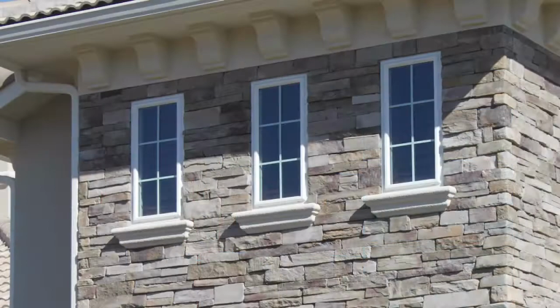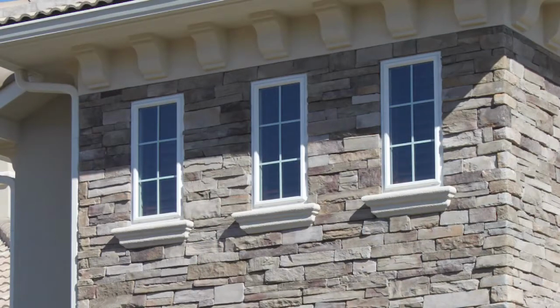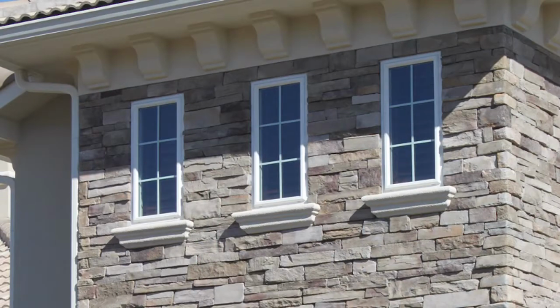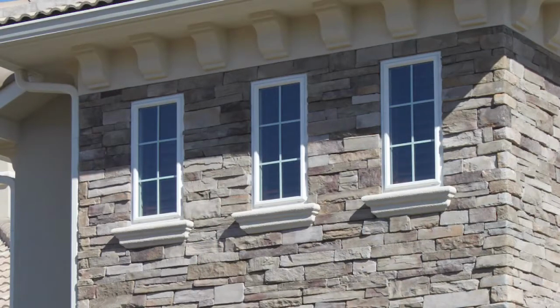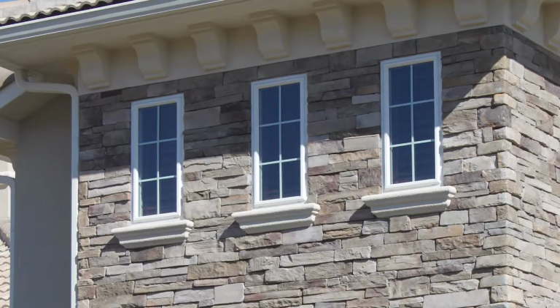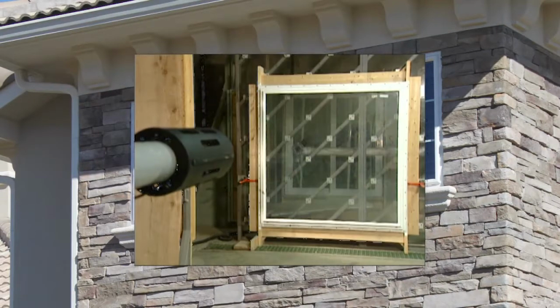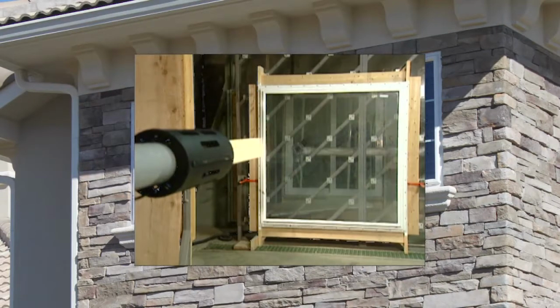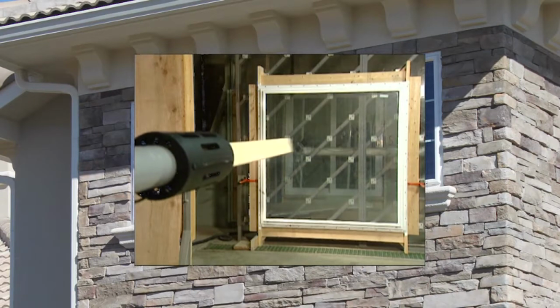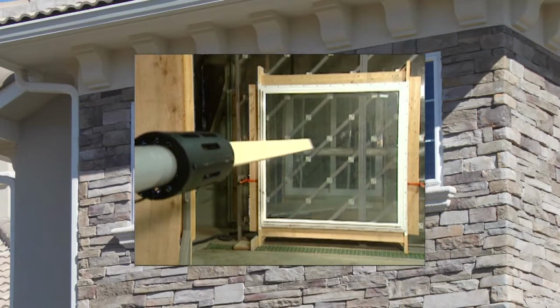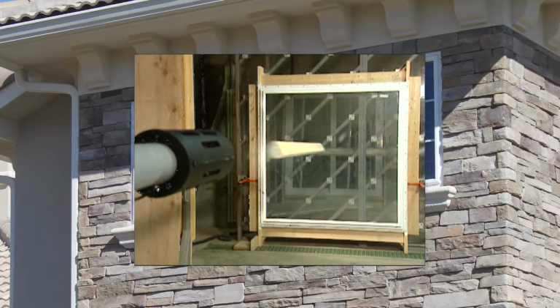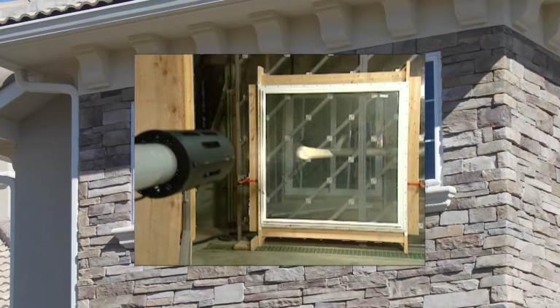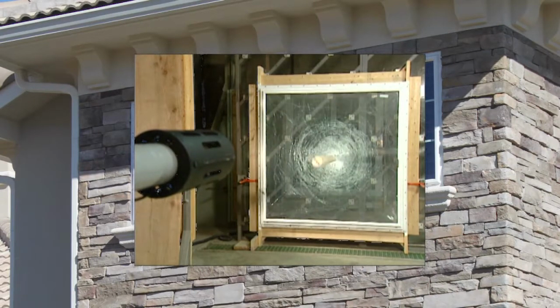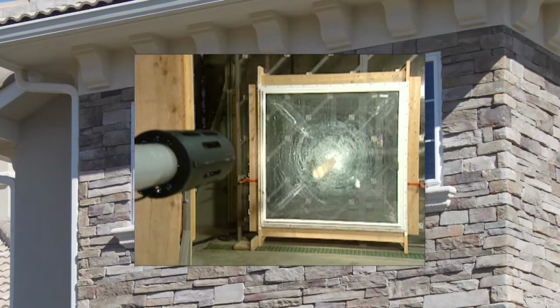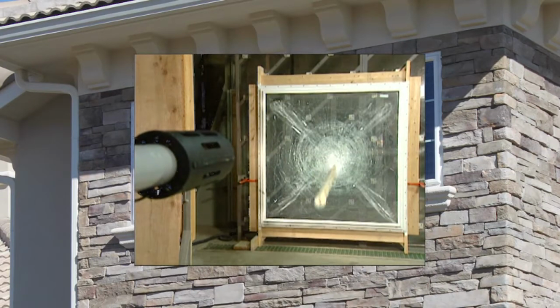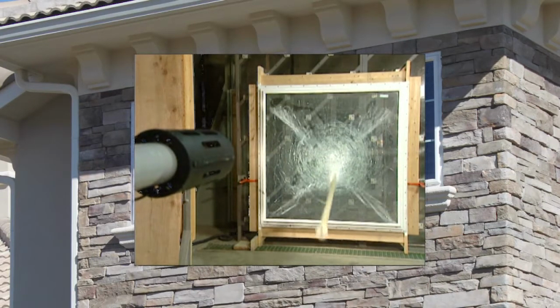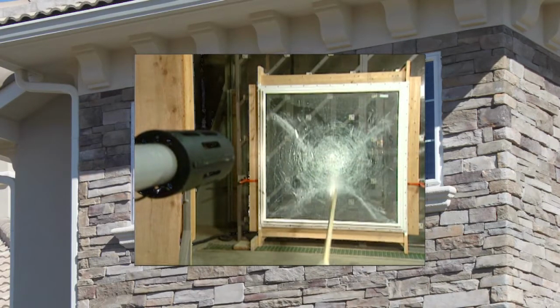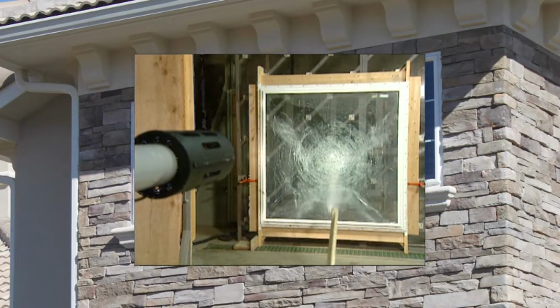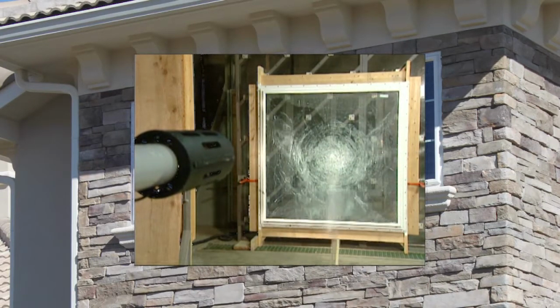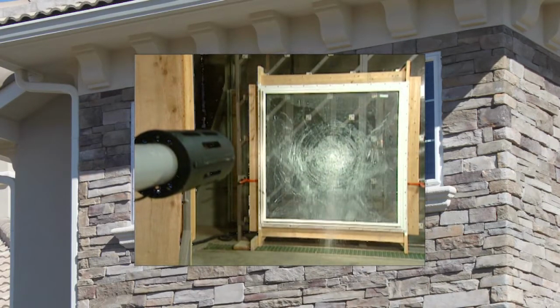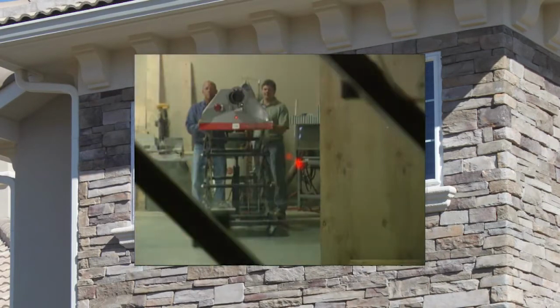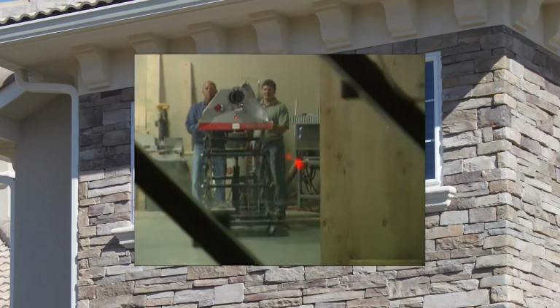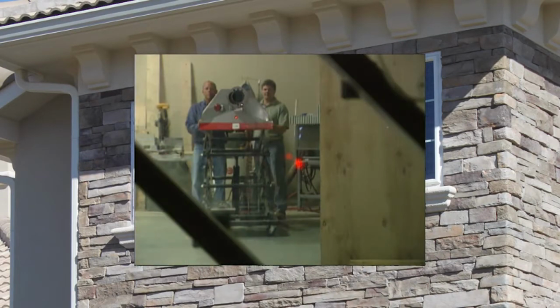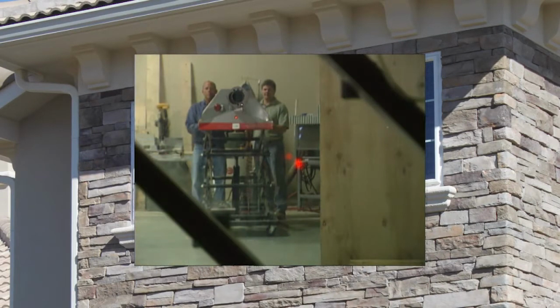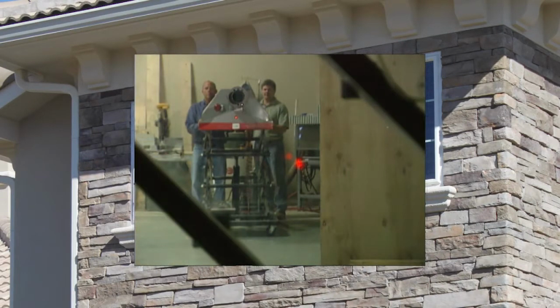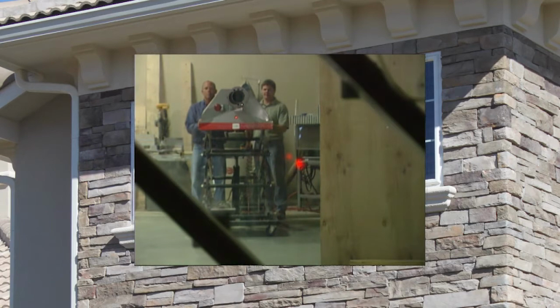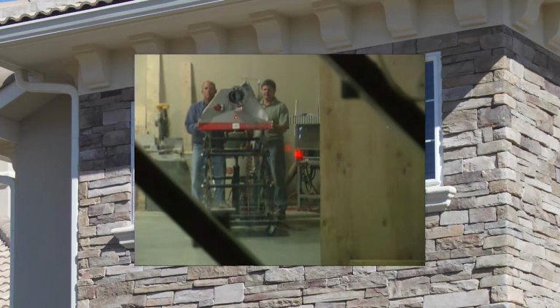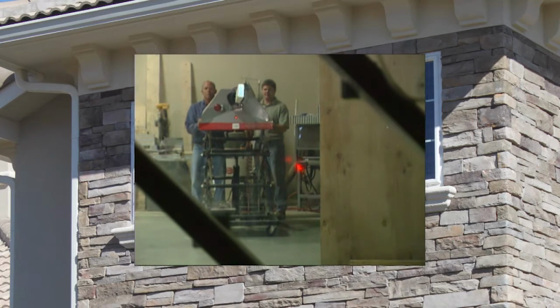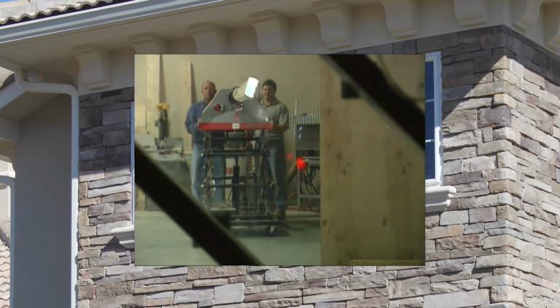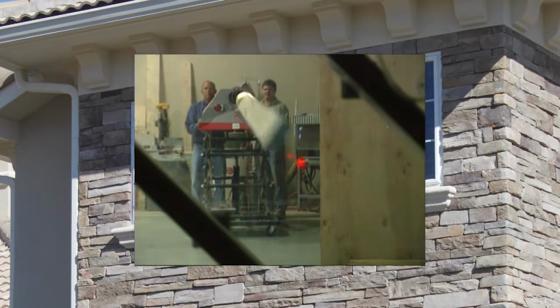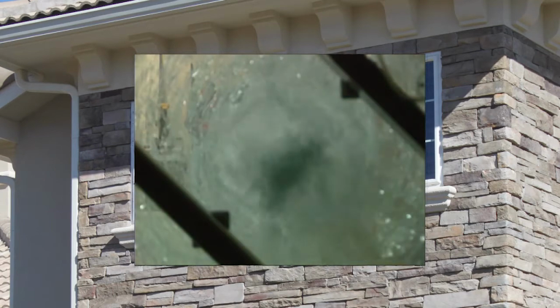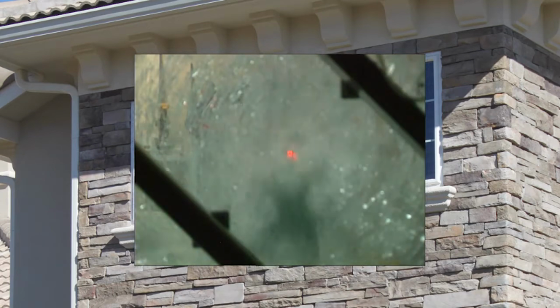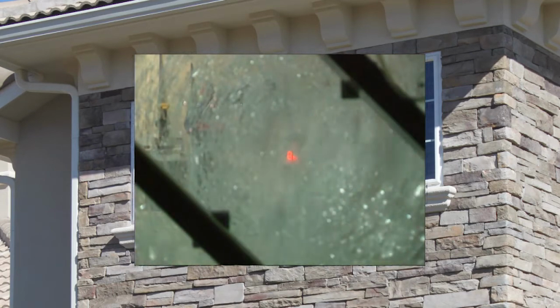The windows in the Next Gen Home are storm resistant, using laminated glass, and have a structural wind speed rating of 171 miles per hour.